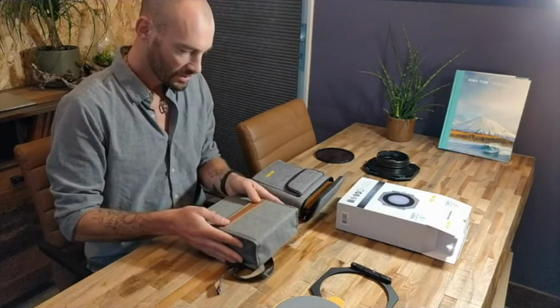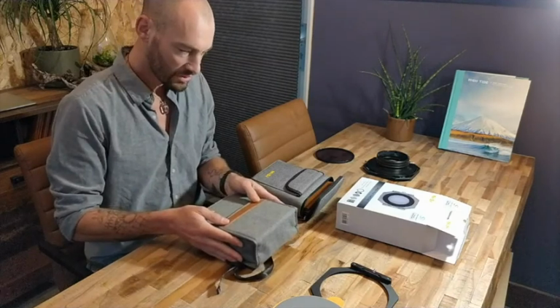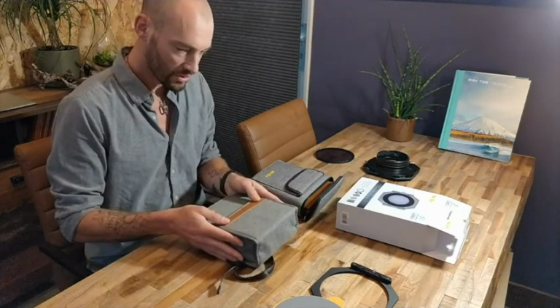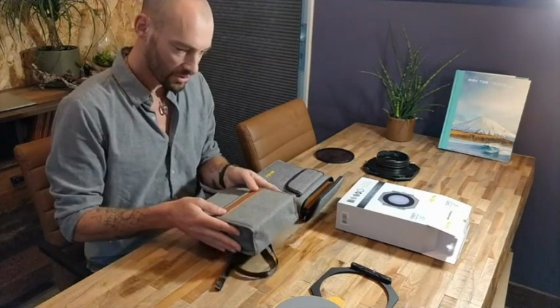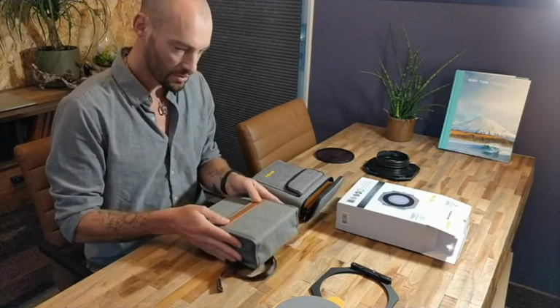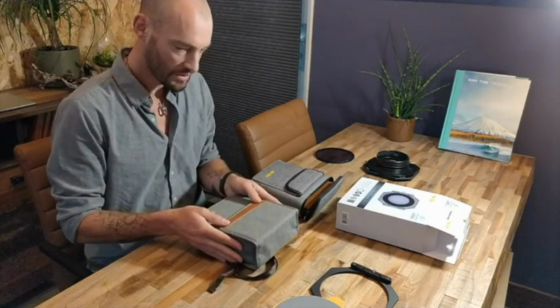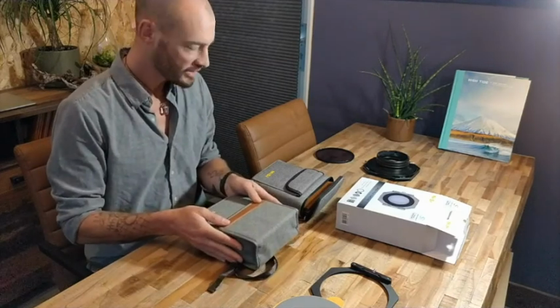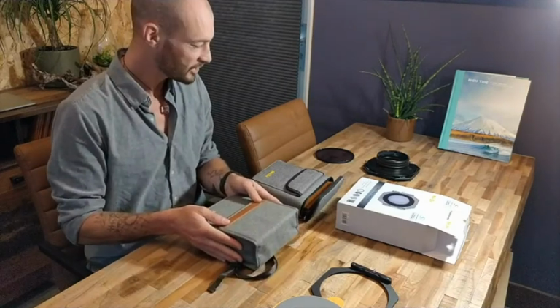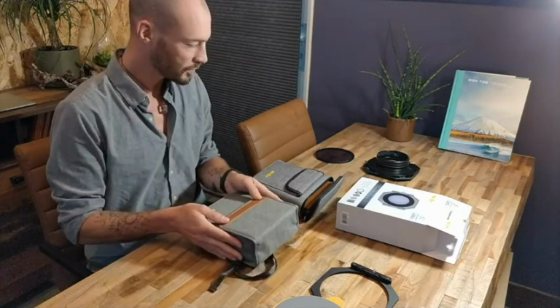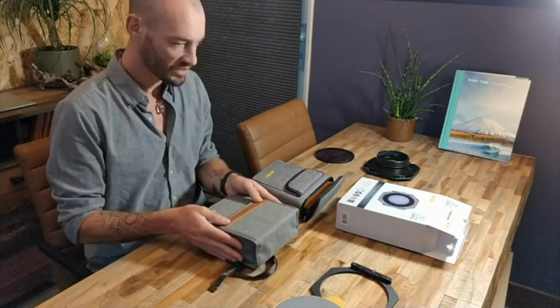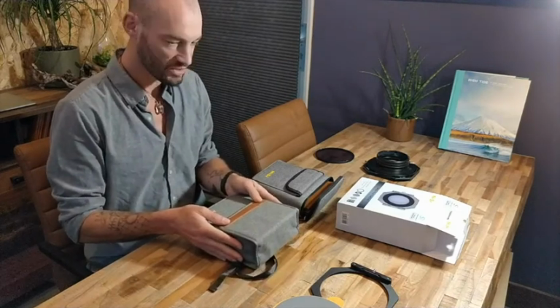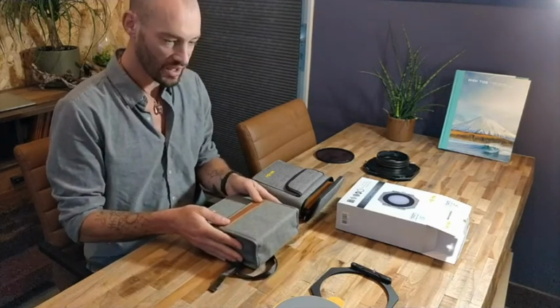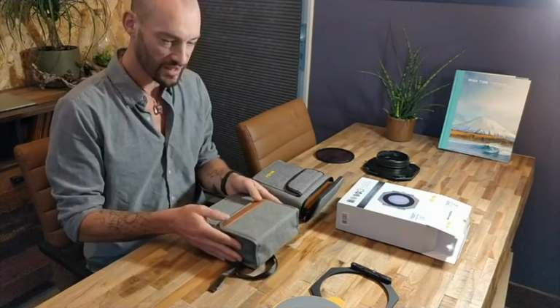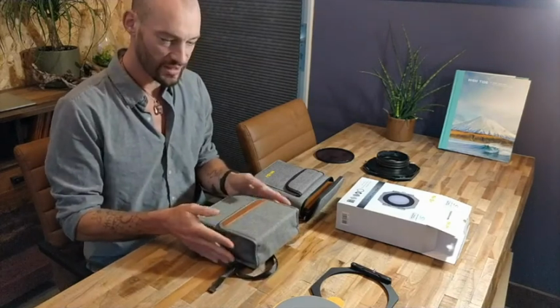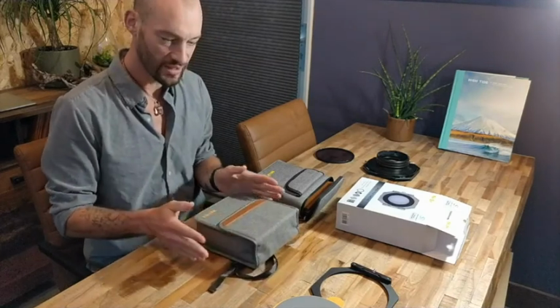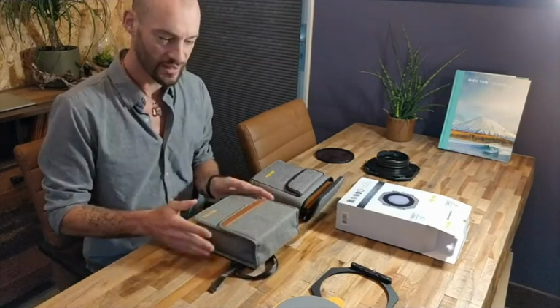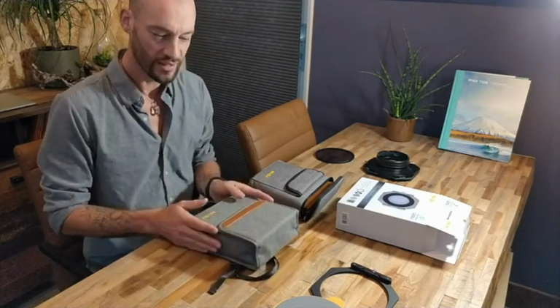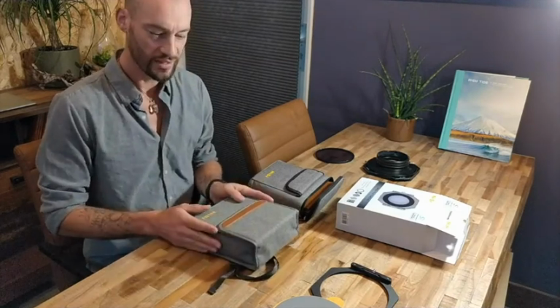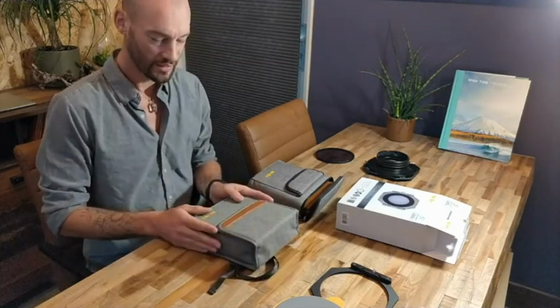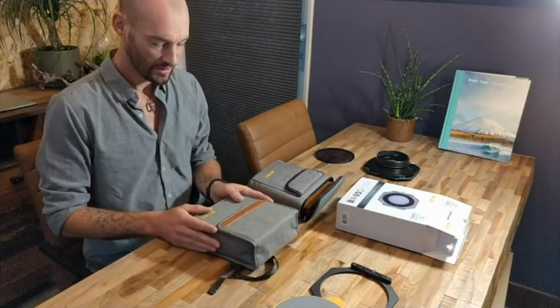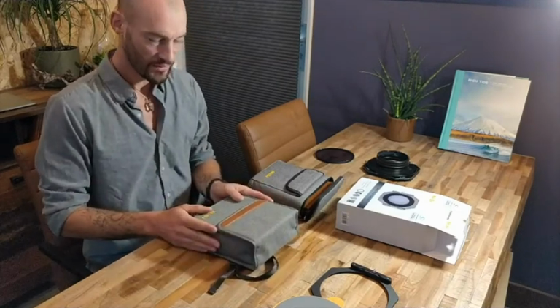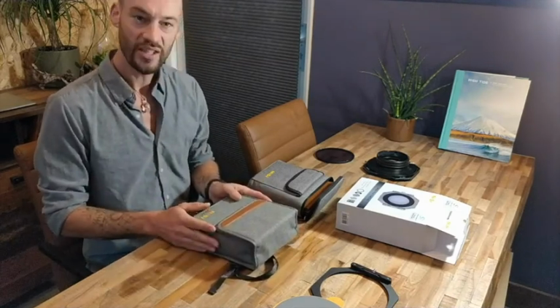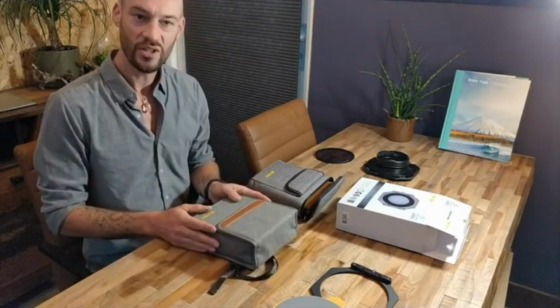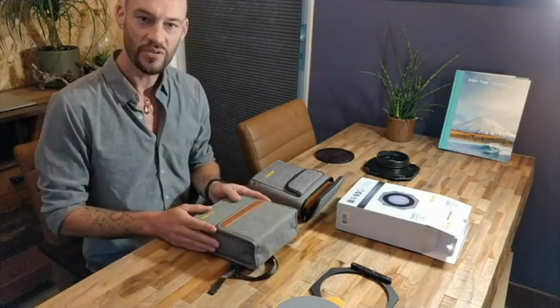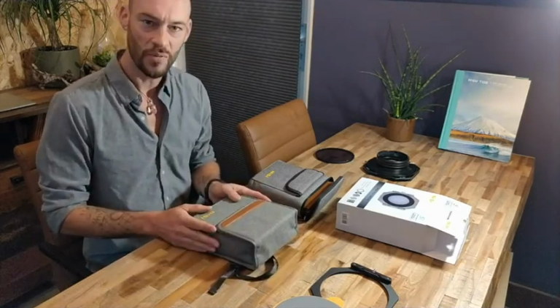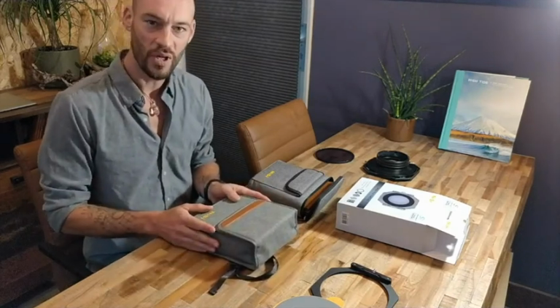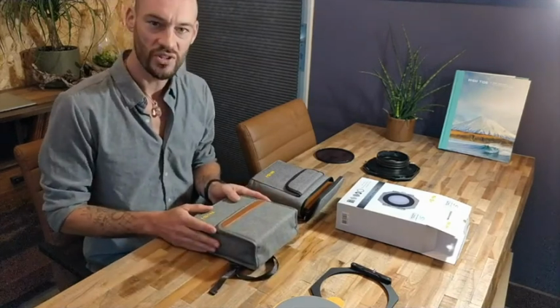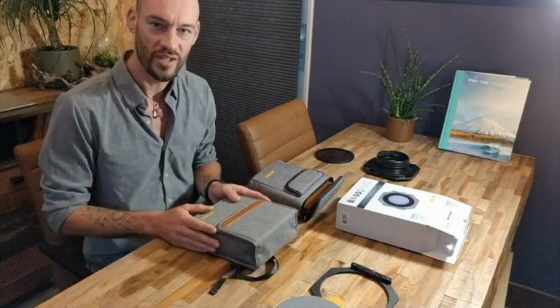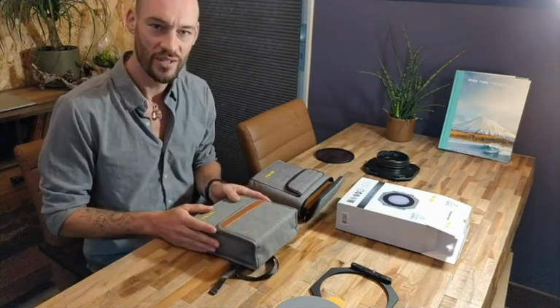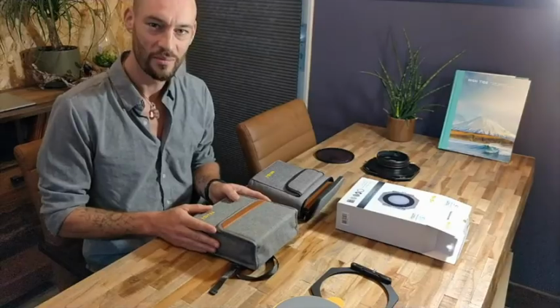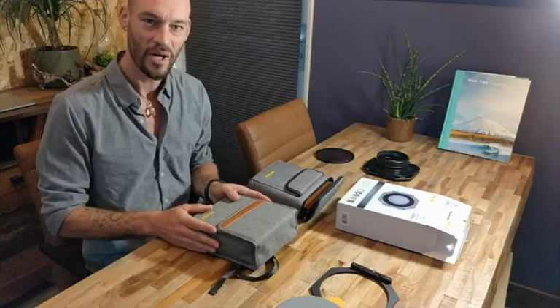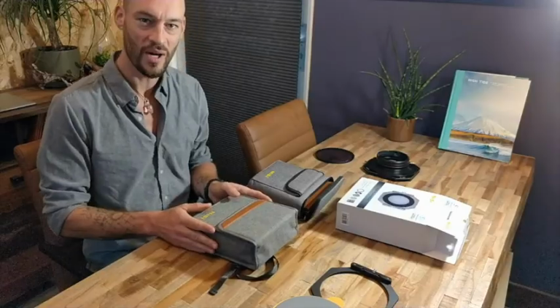So that's what's inside. Thanks a lot for watching. Bye bye.